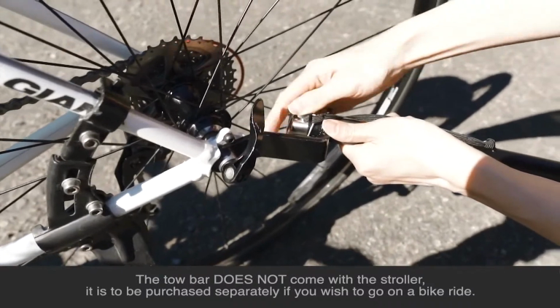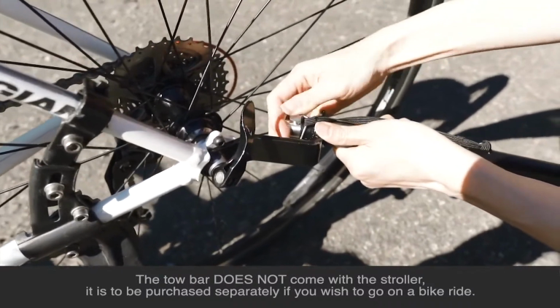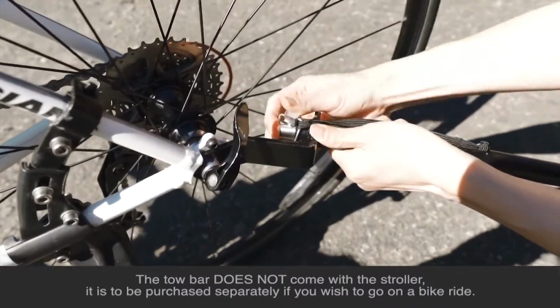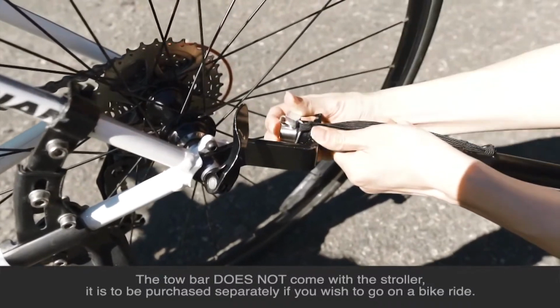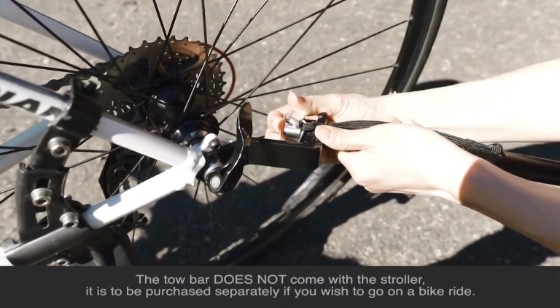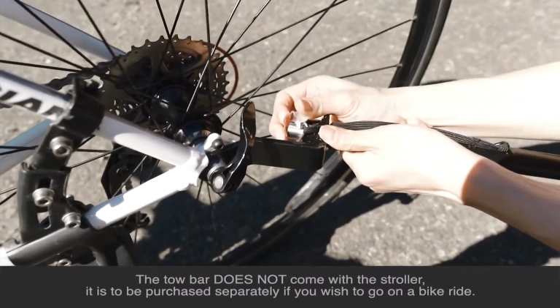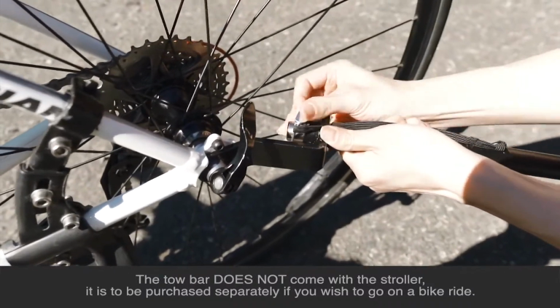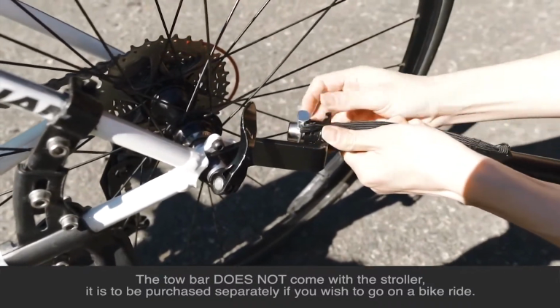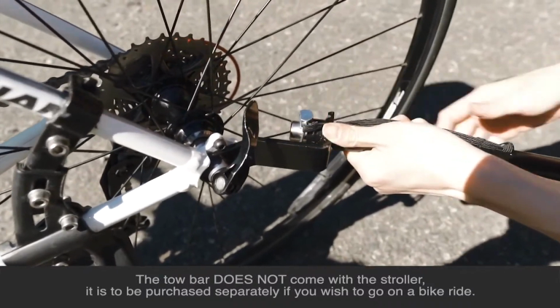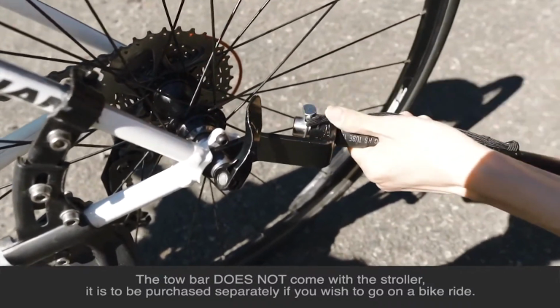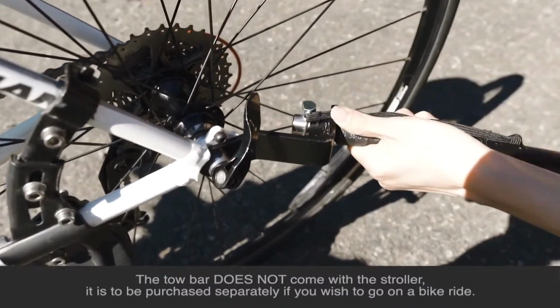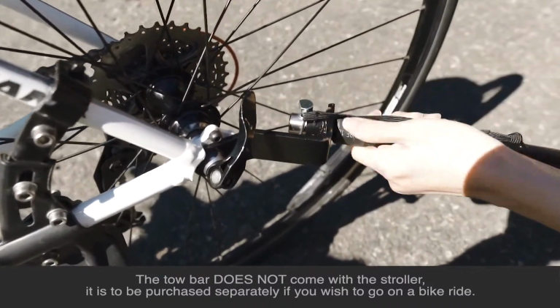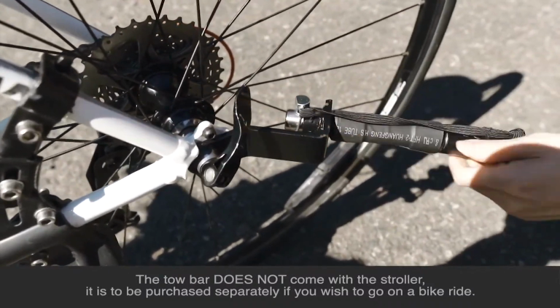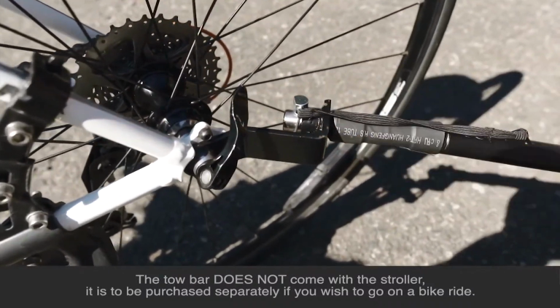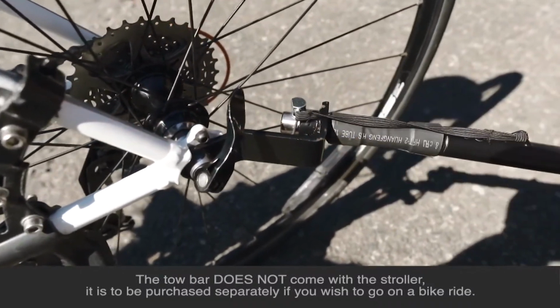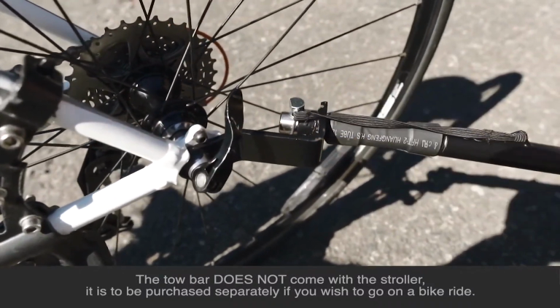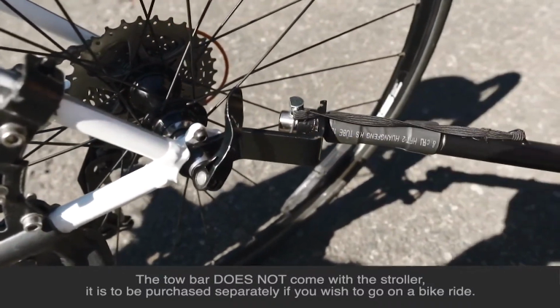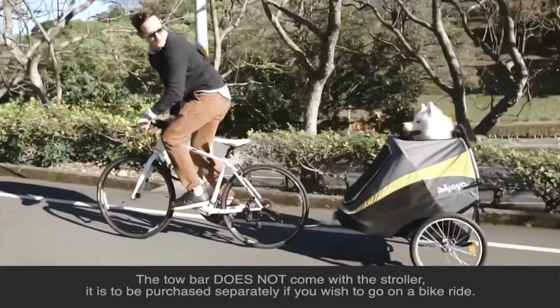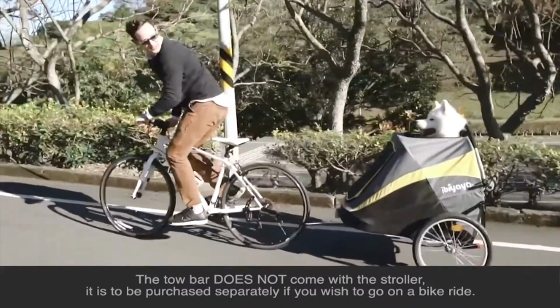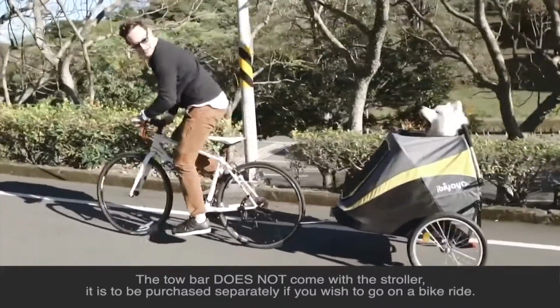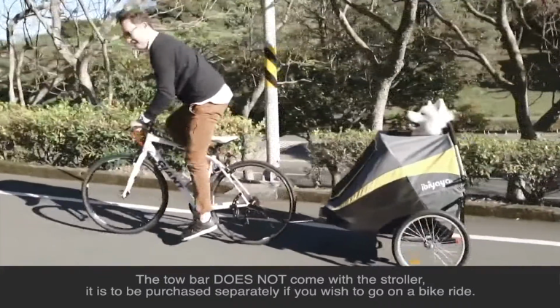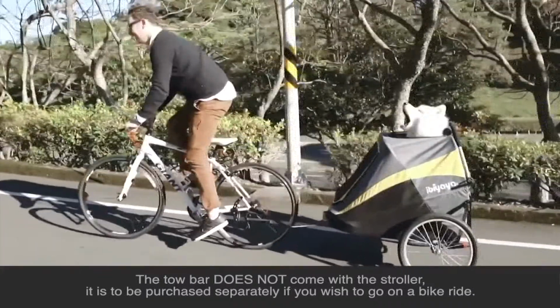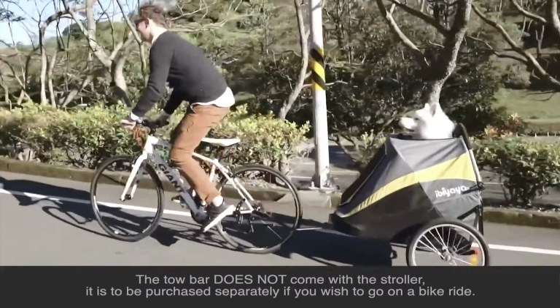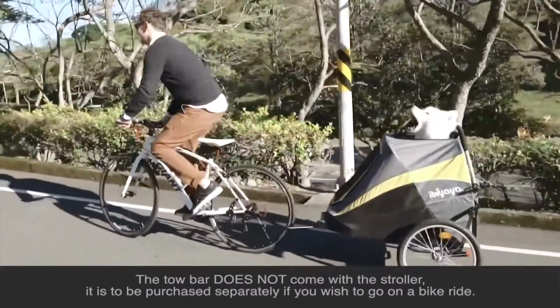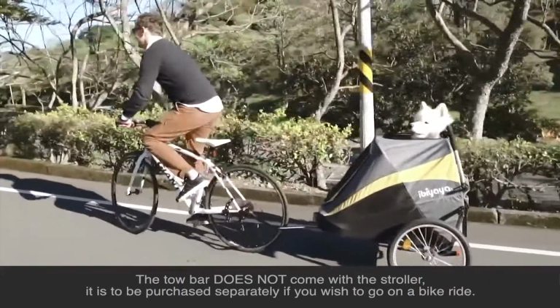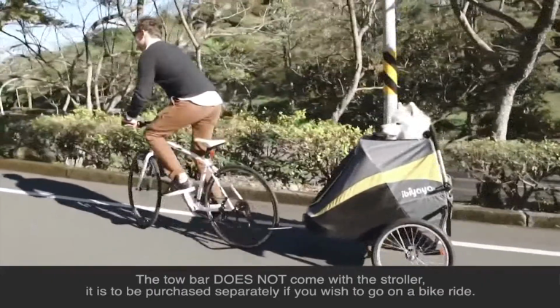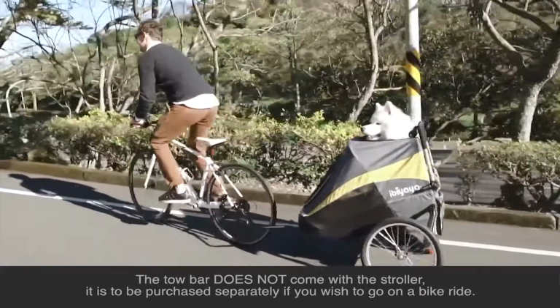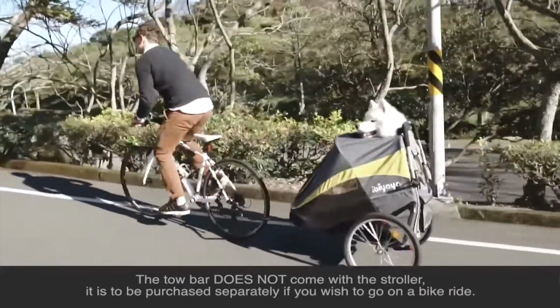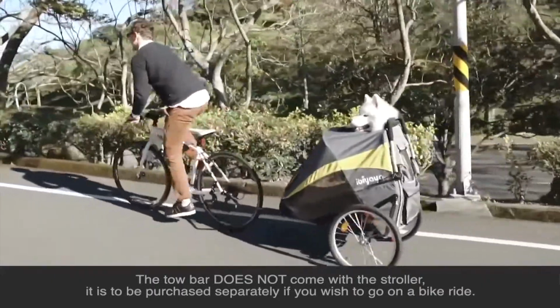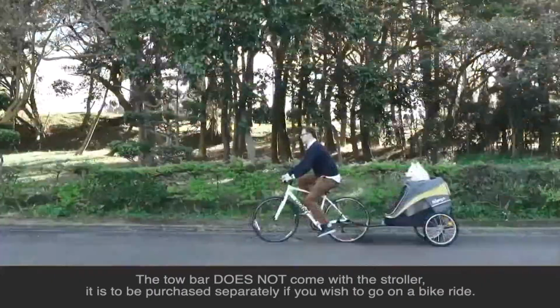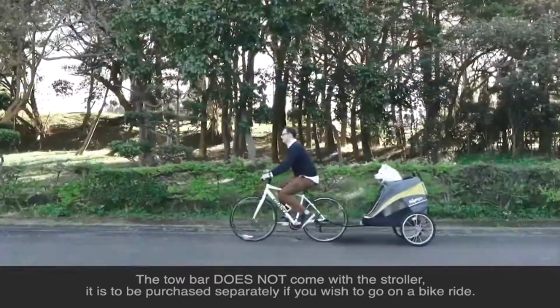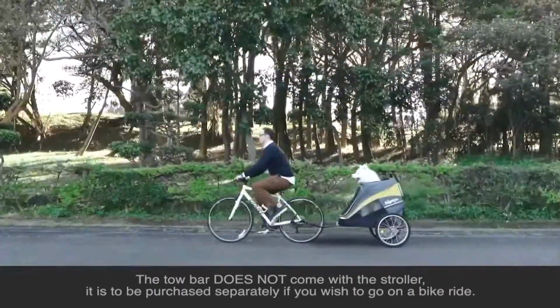And finally, remember to remove the front wheel before going on the bike ride. Have a paw-some ride!